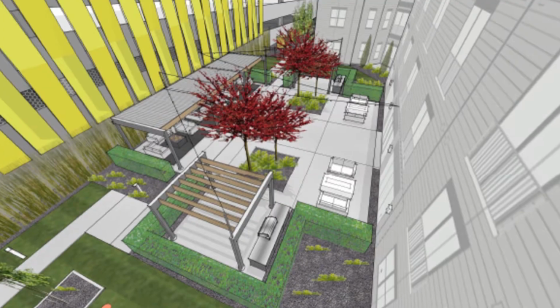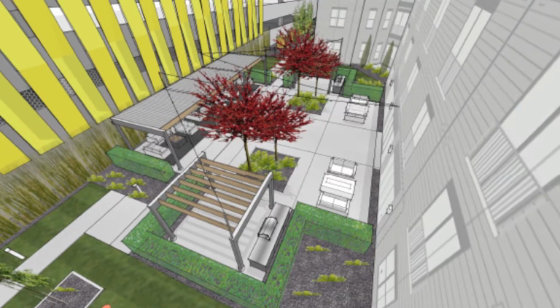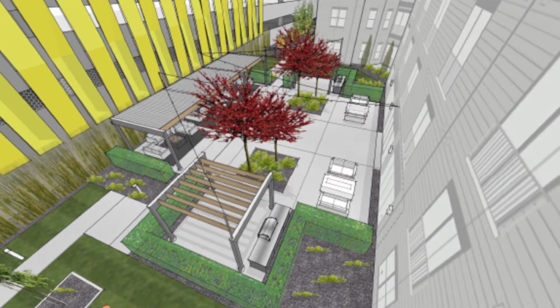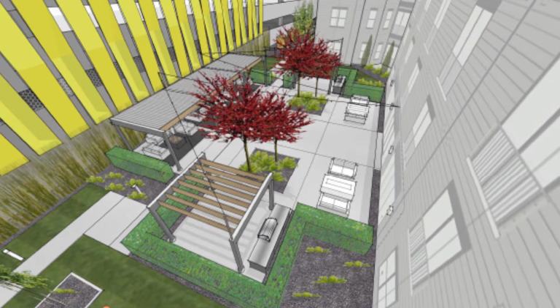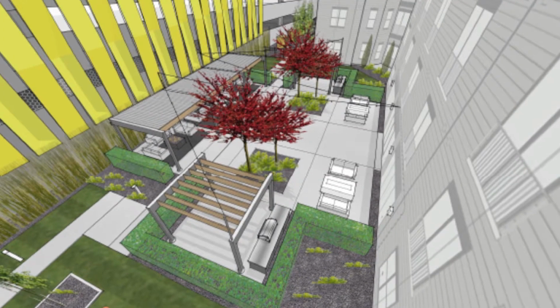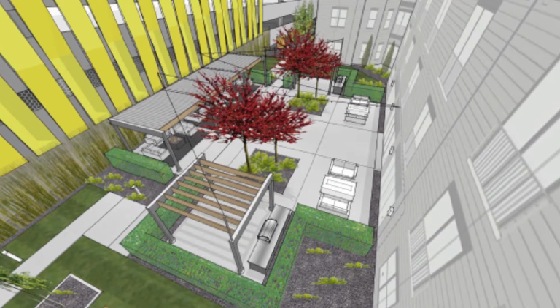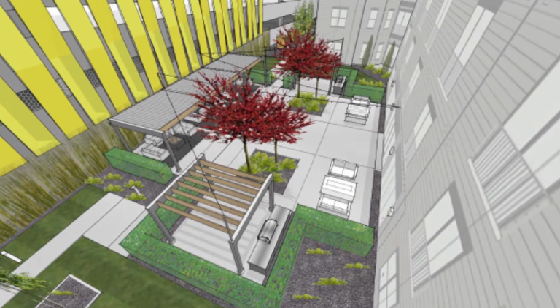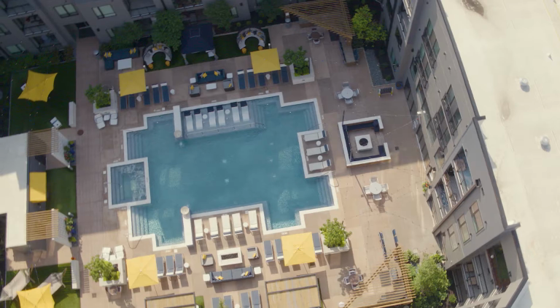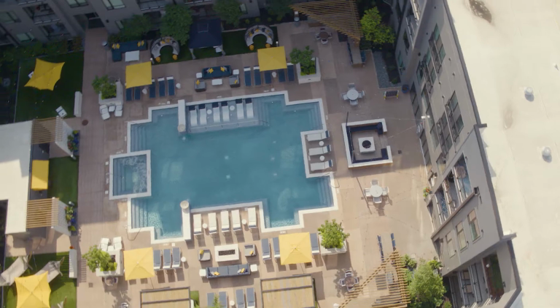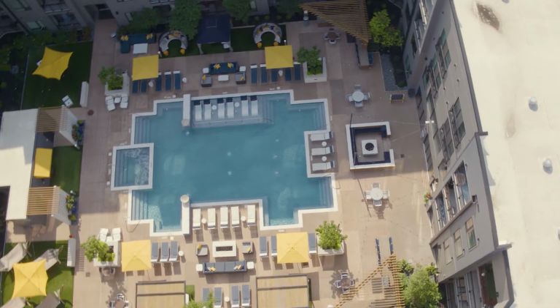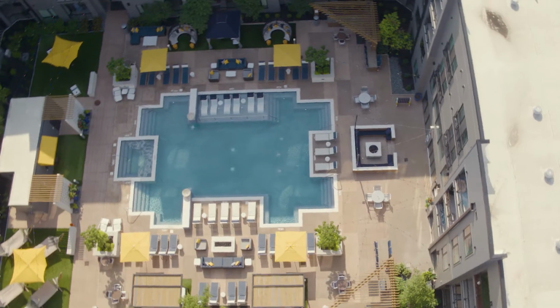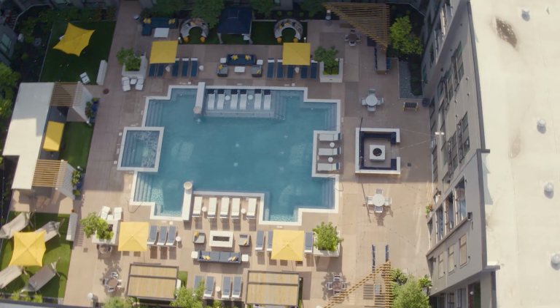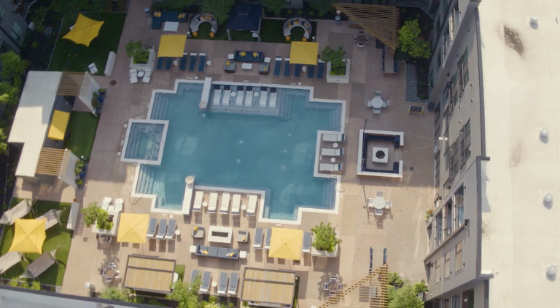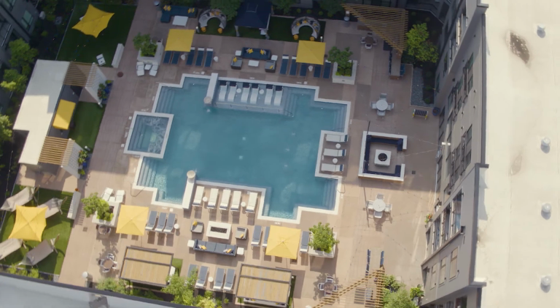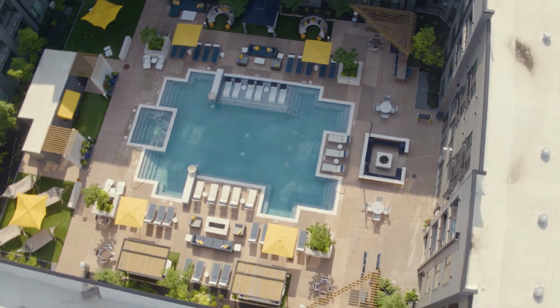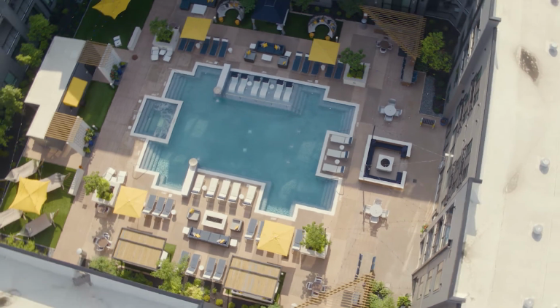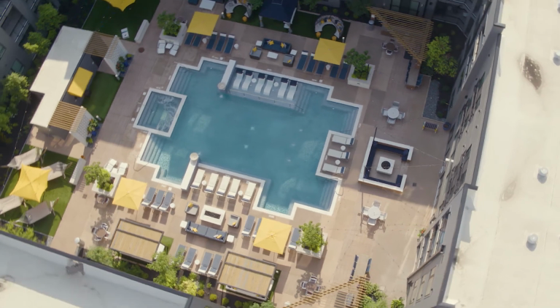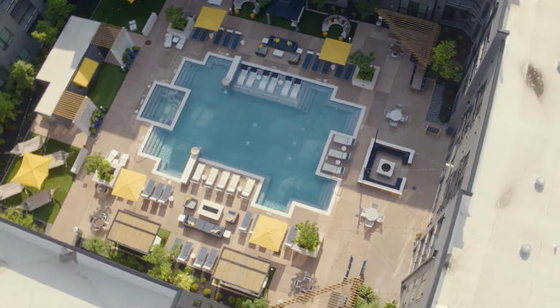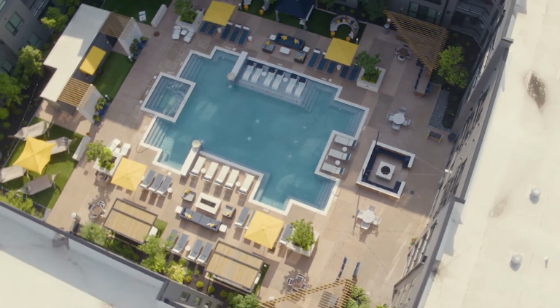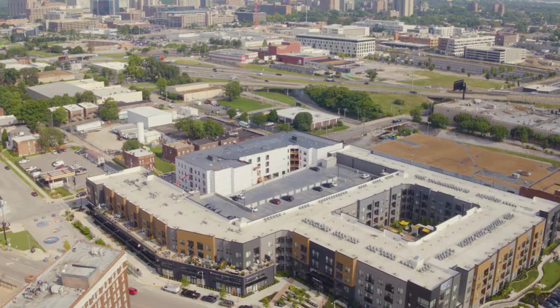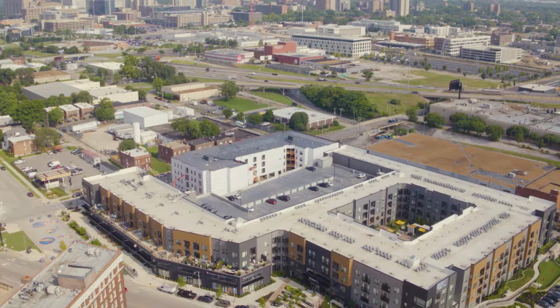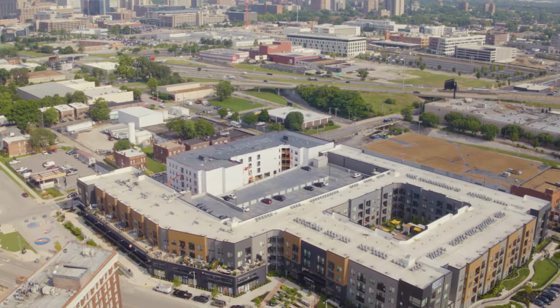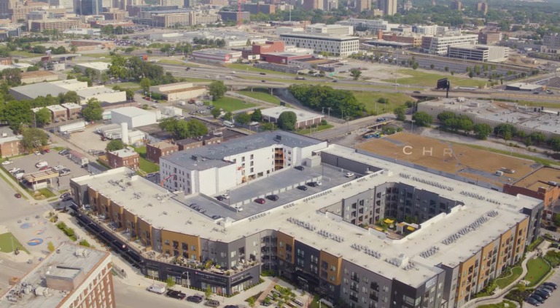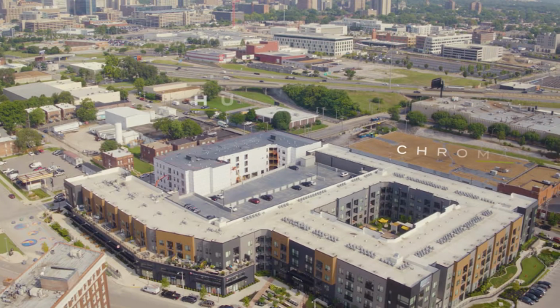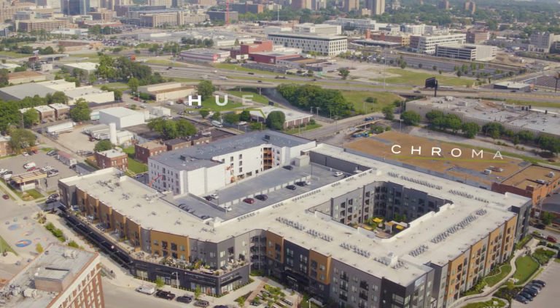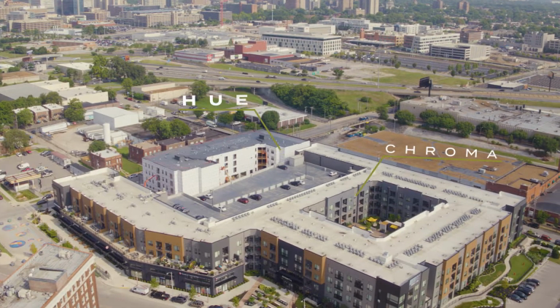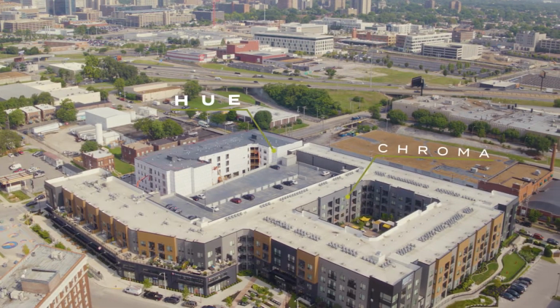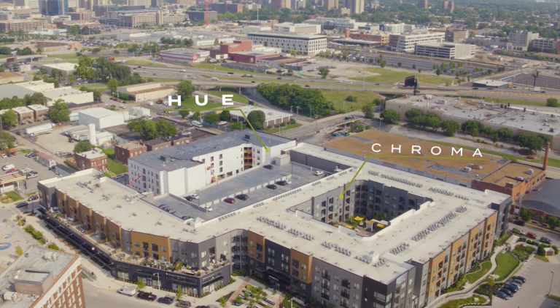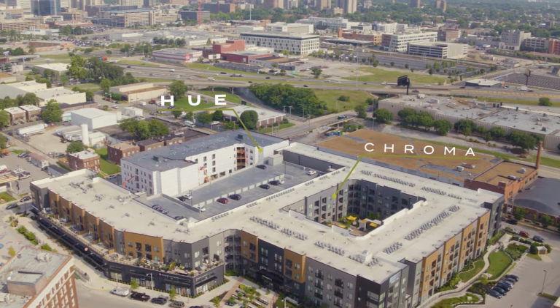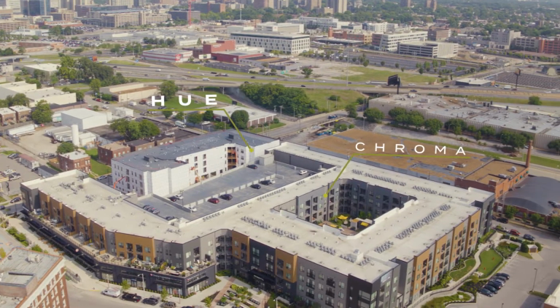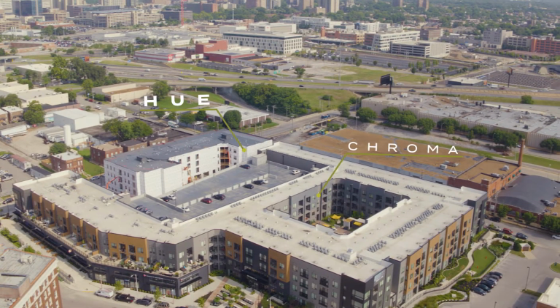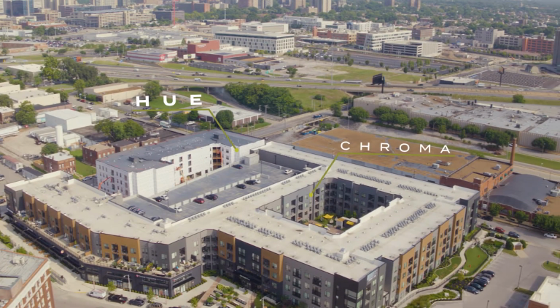It will share the amenities with its sister property, Chroma, directly adjacent to the Hue apartments.